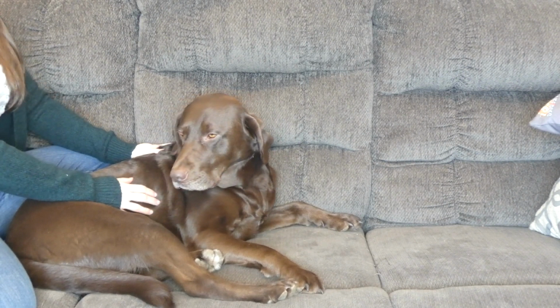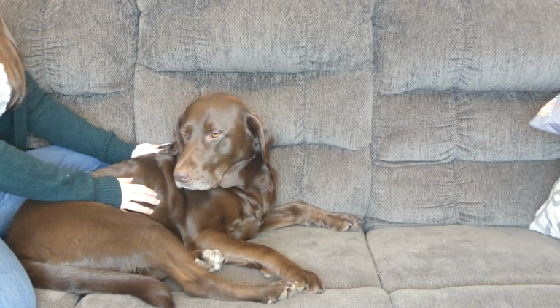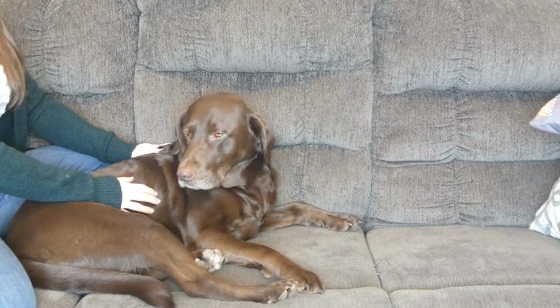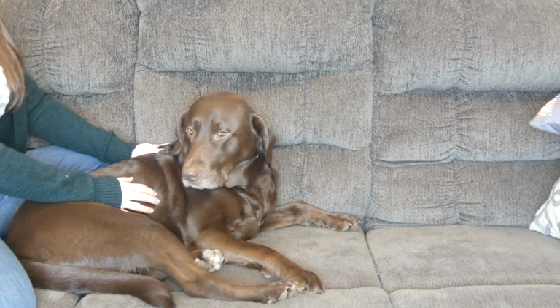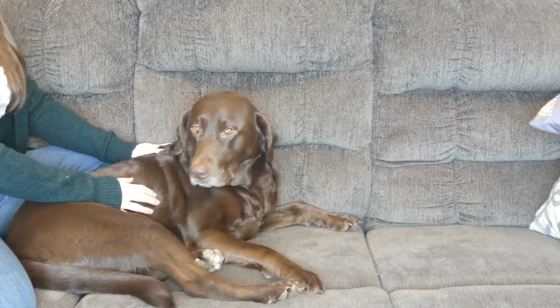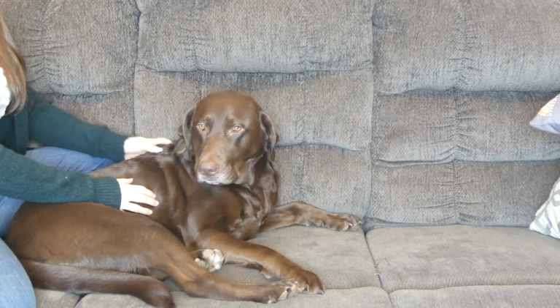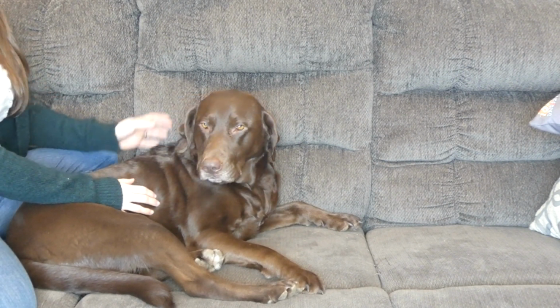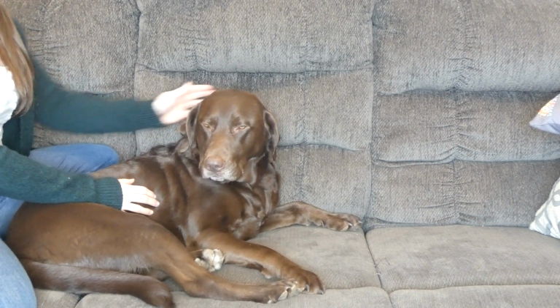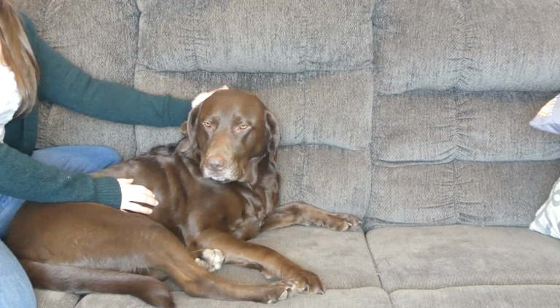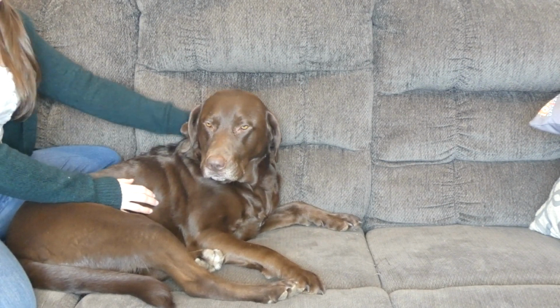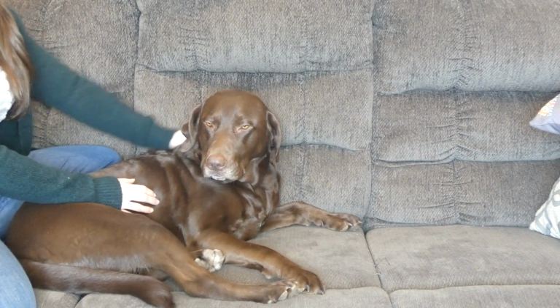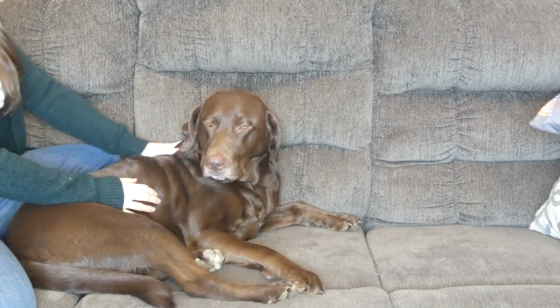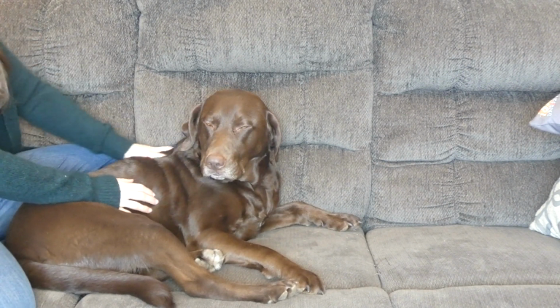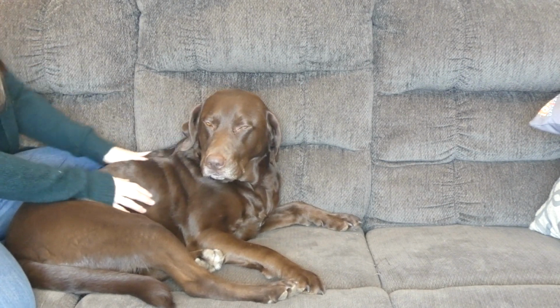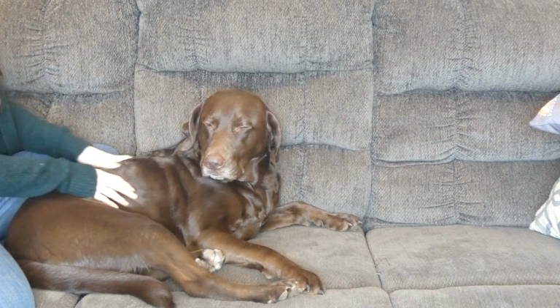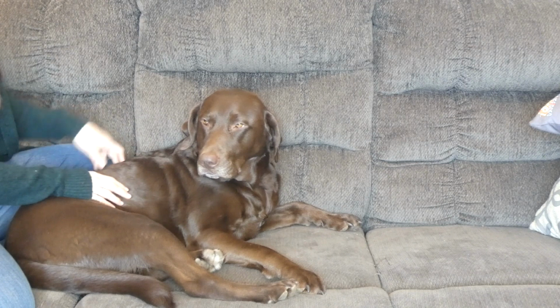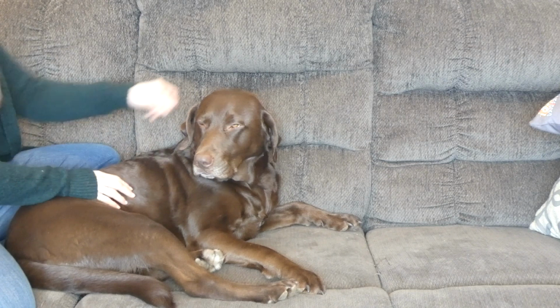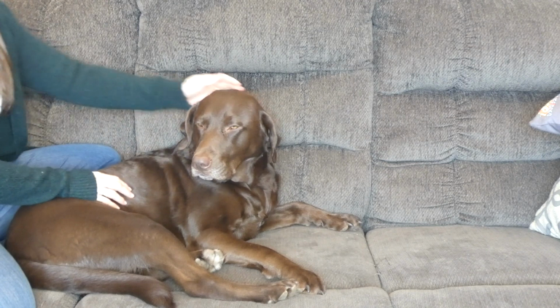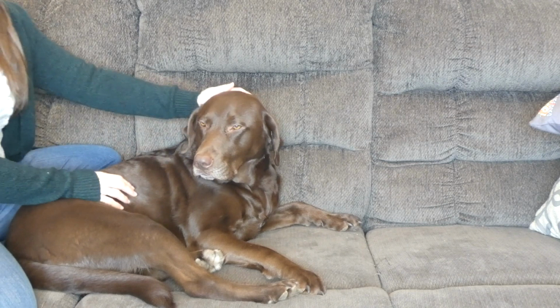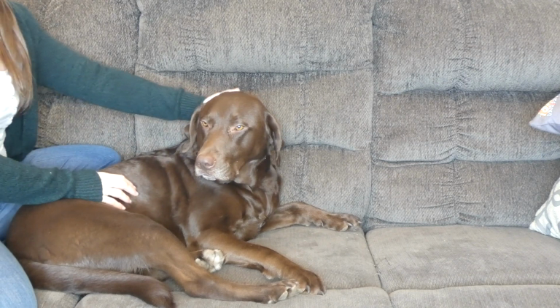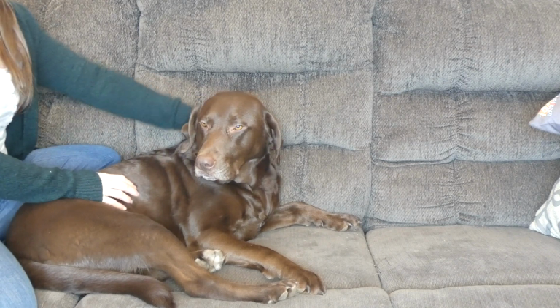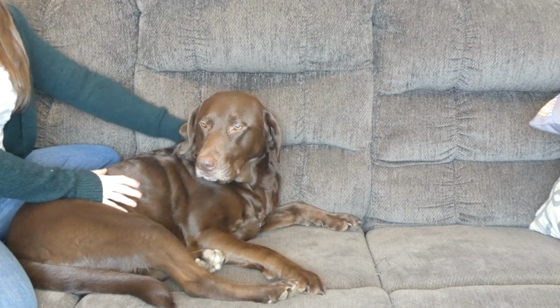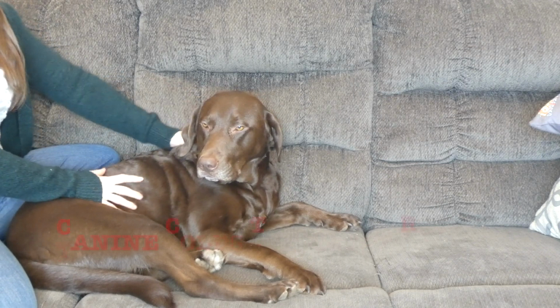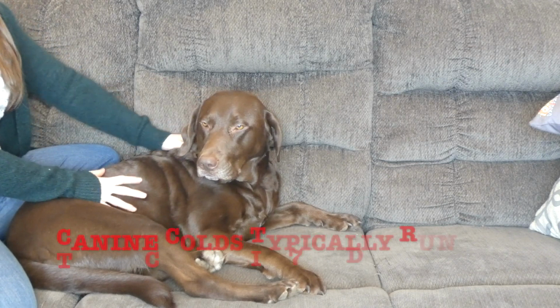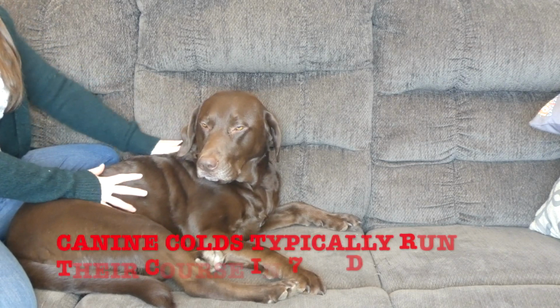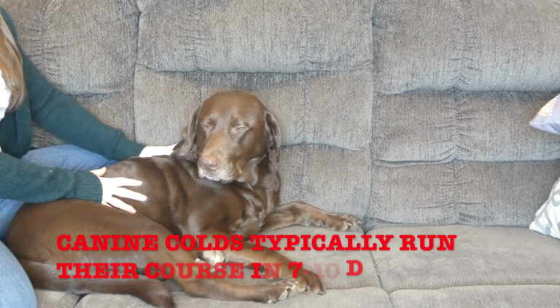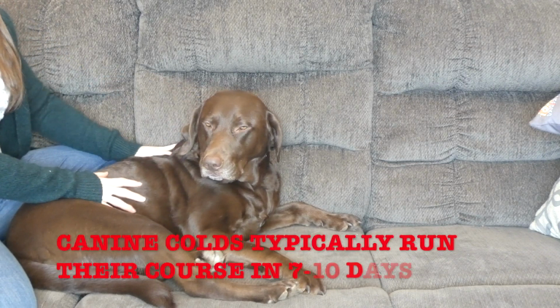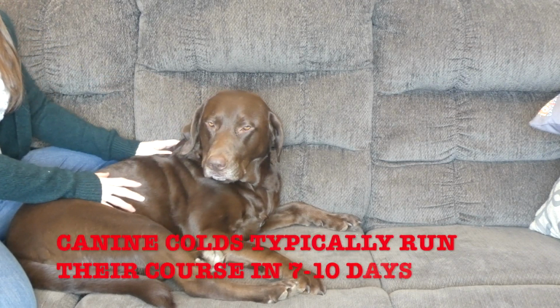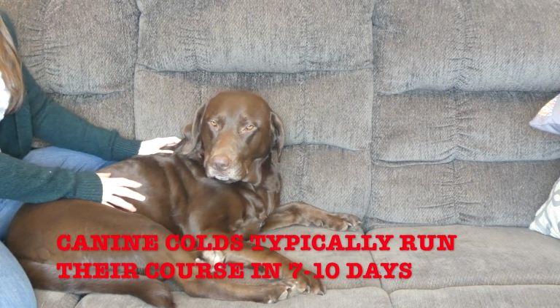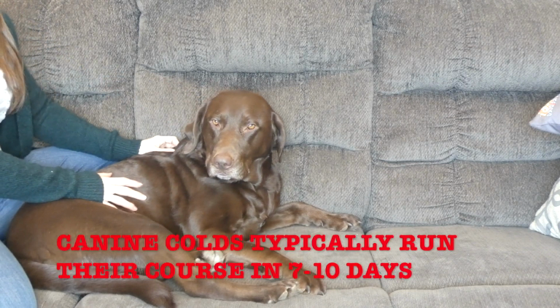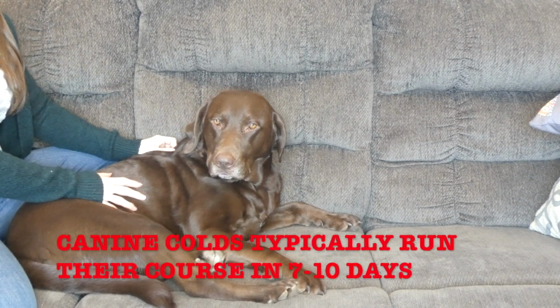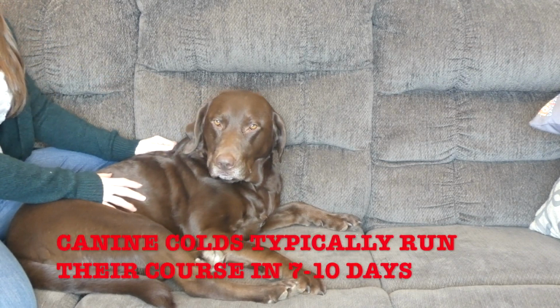The first thing you need to know is that colds are not typically something serious. They usually last about a week.